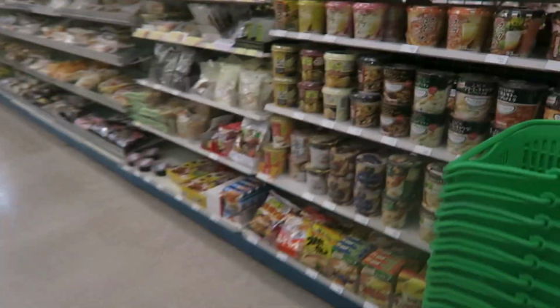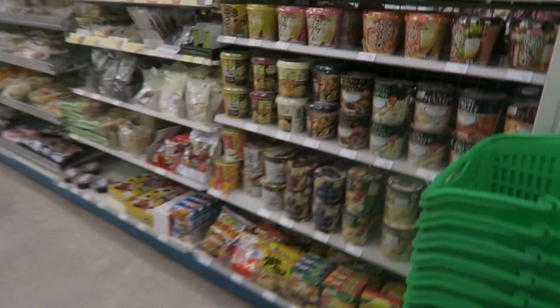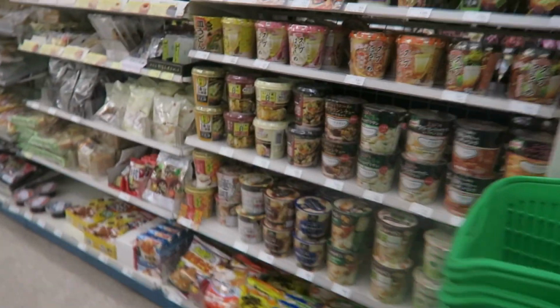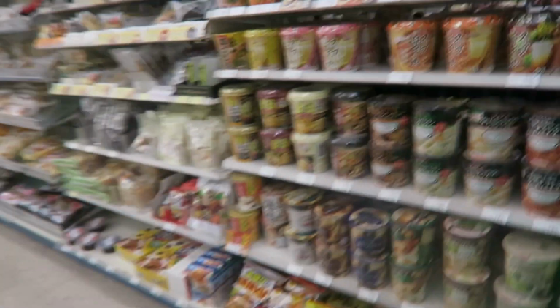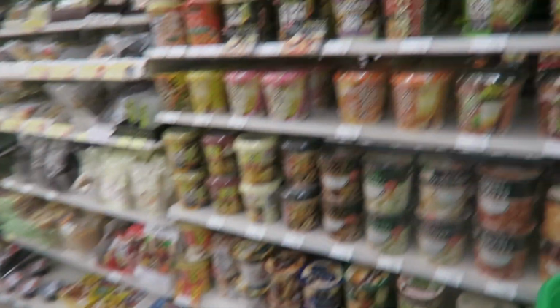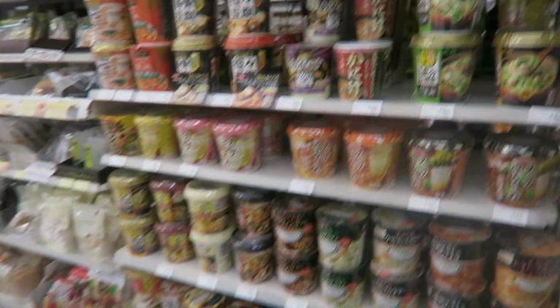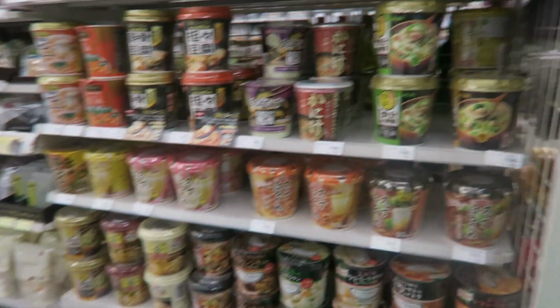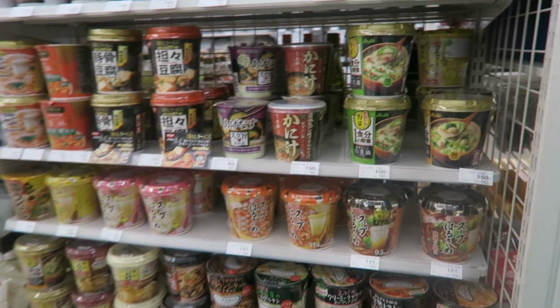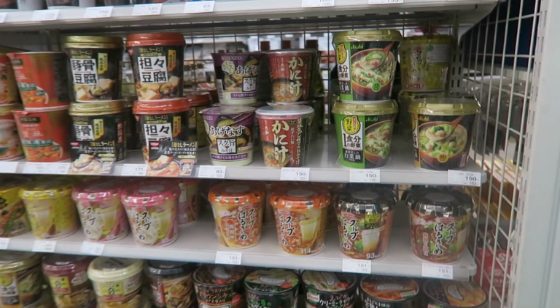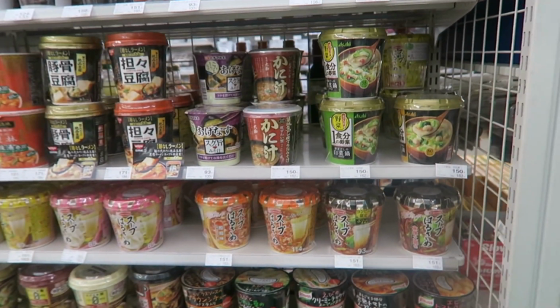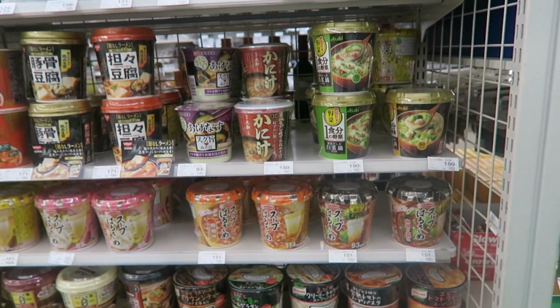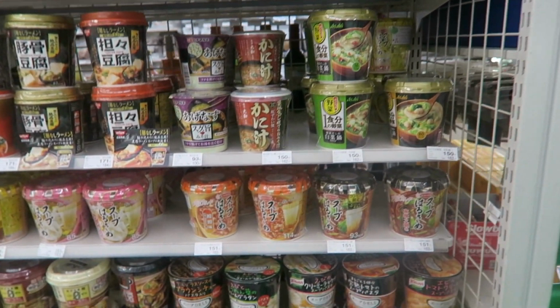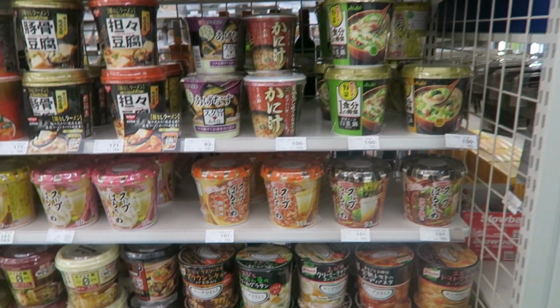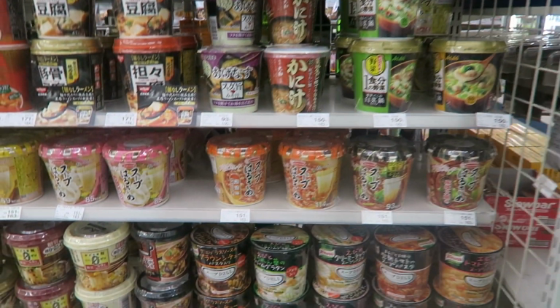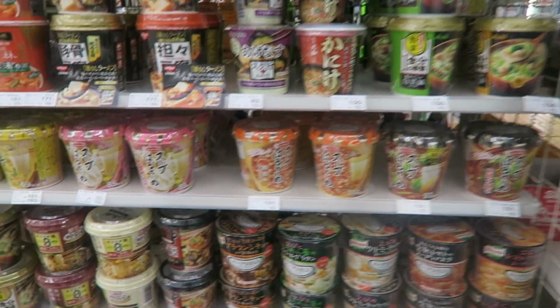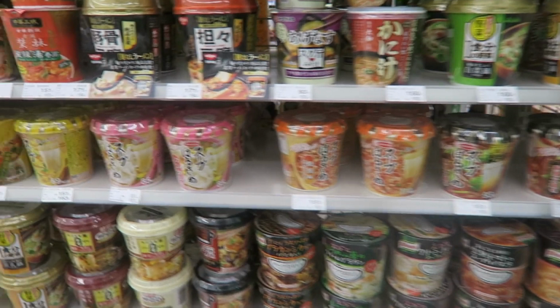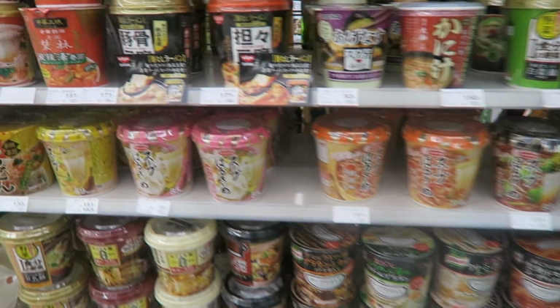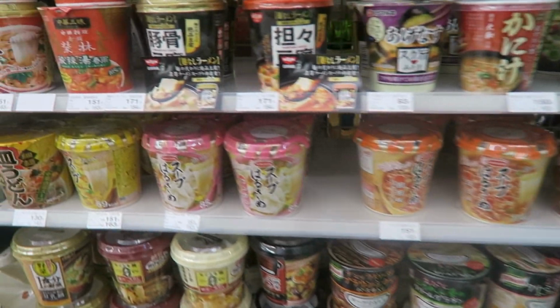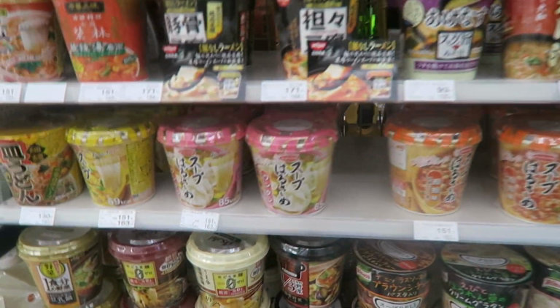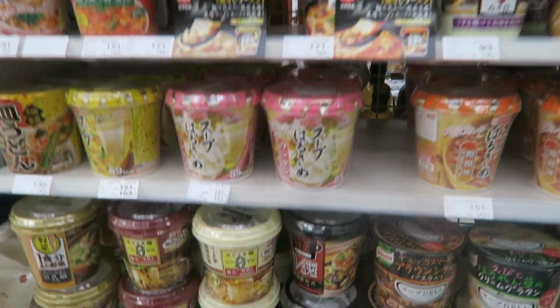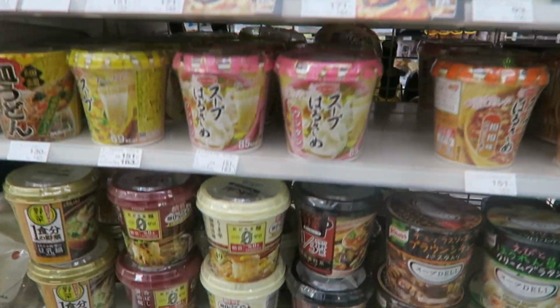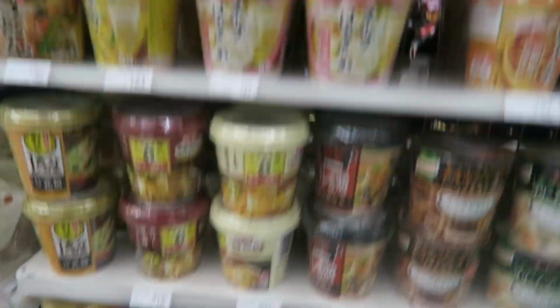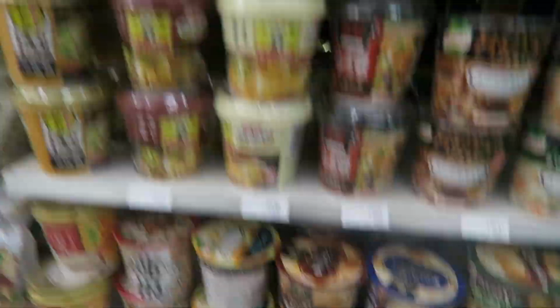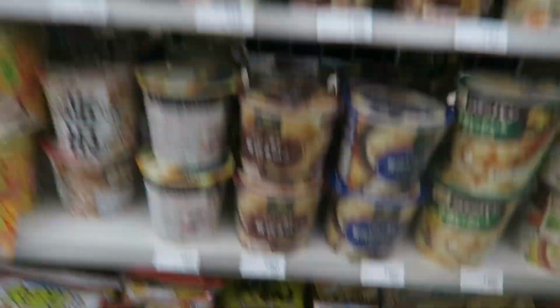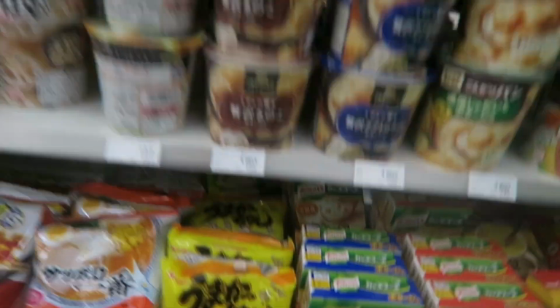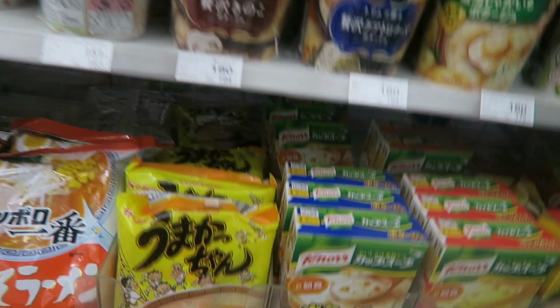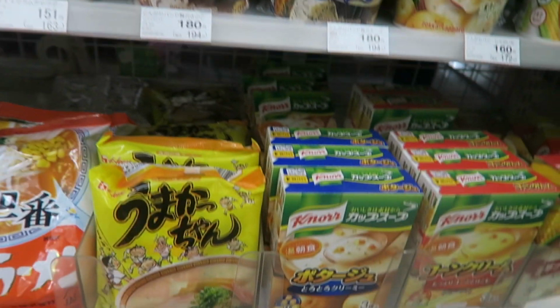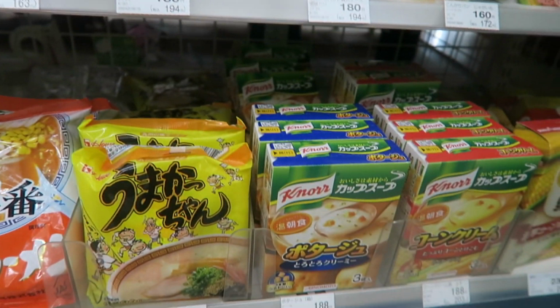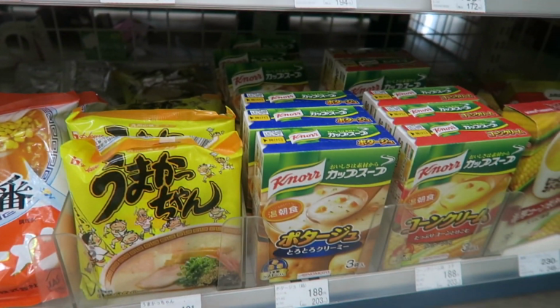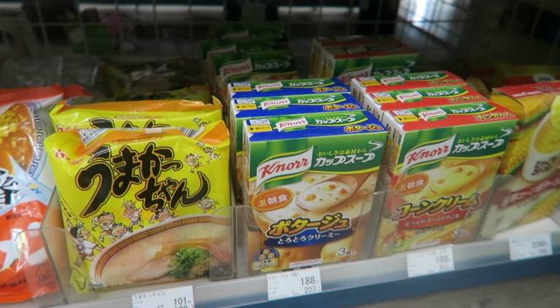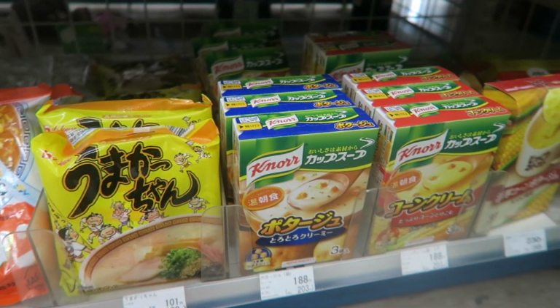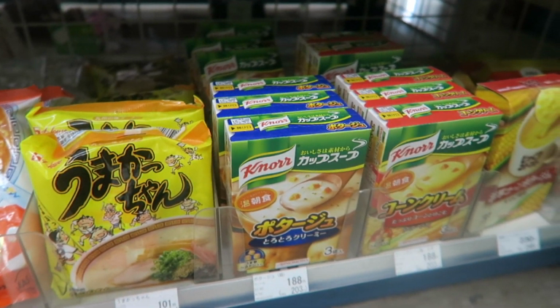If you're into soup that you just add water to, this is the section for it.